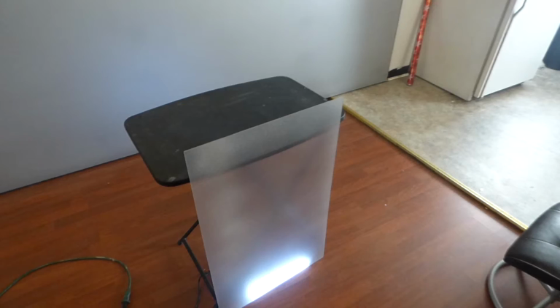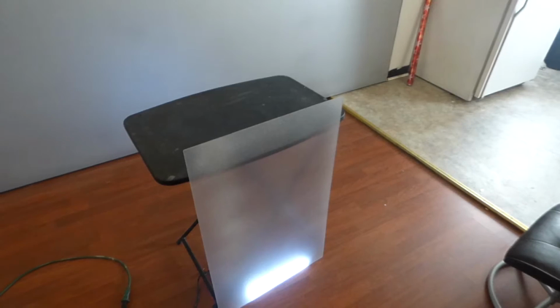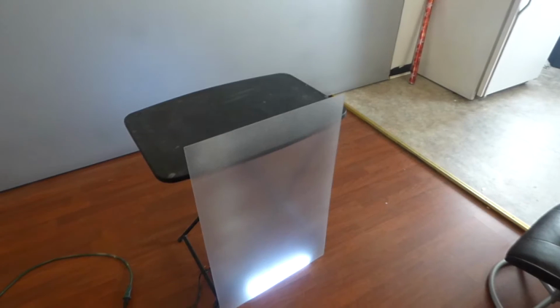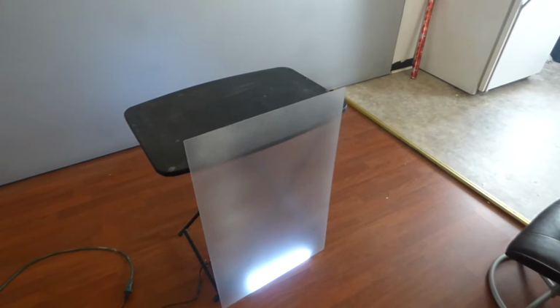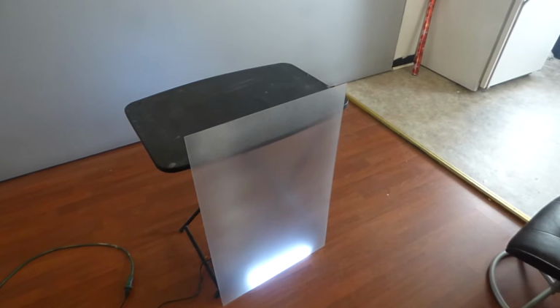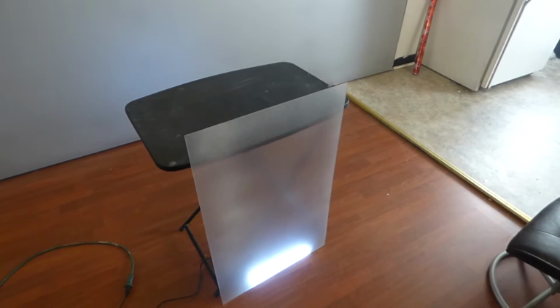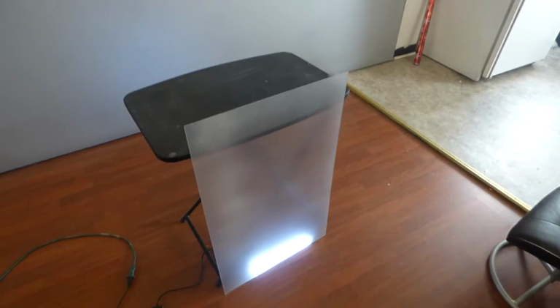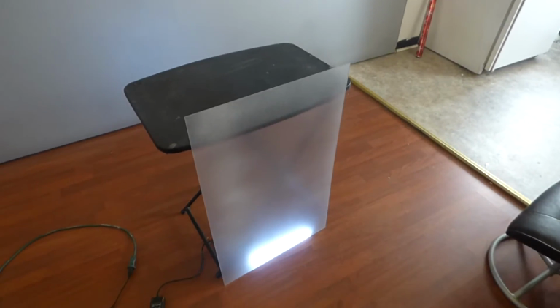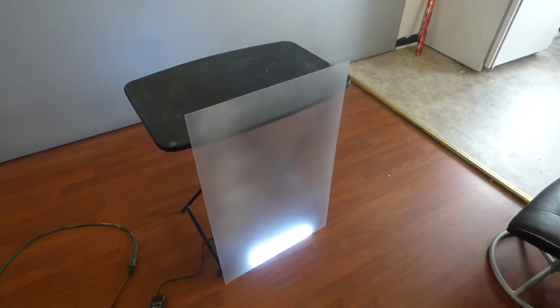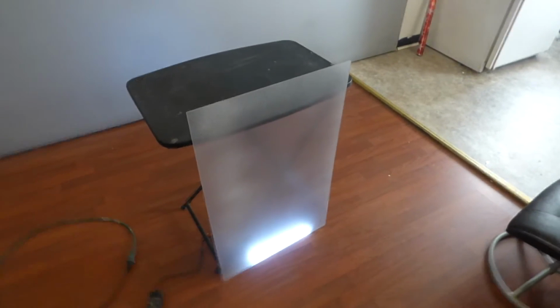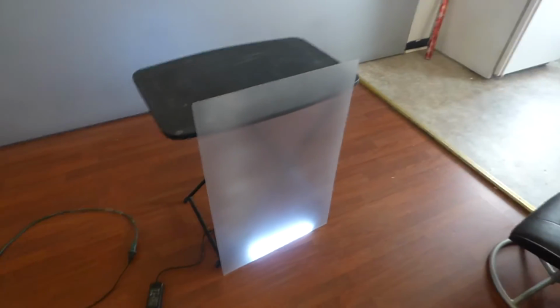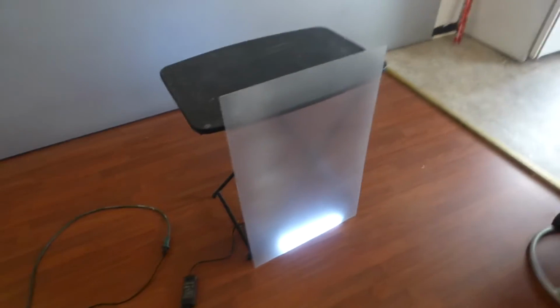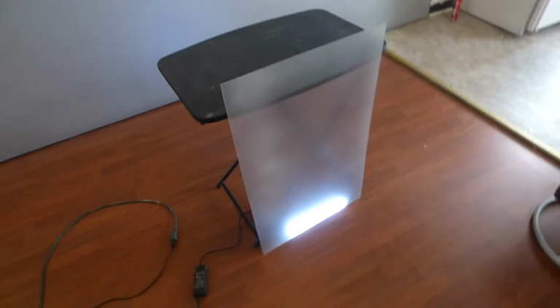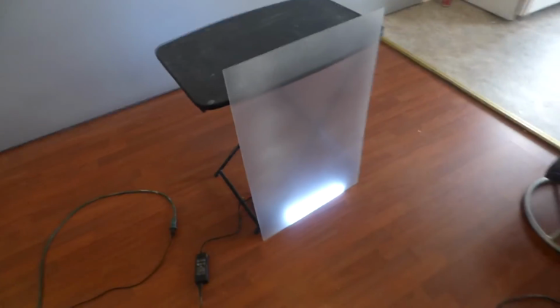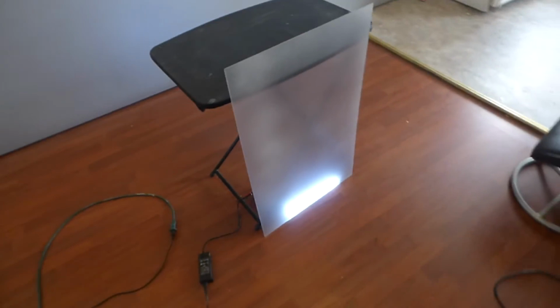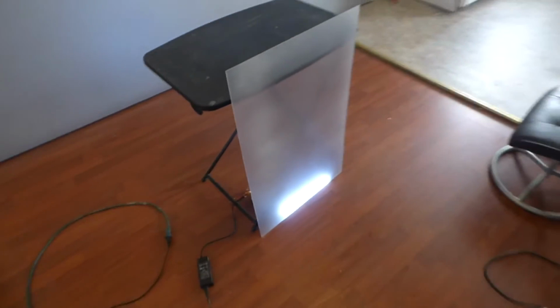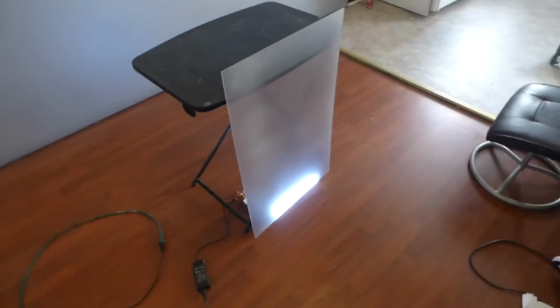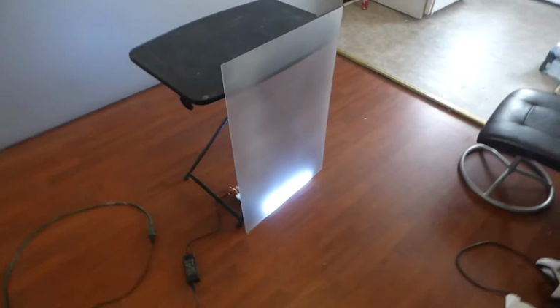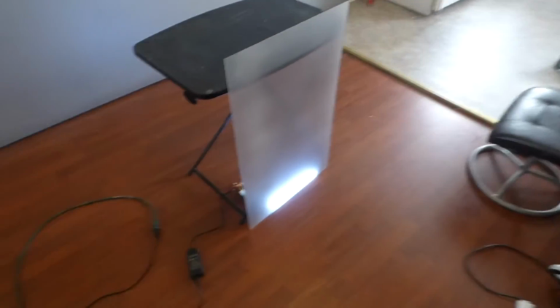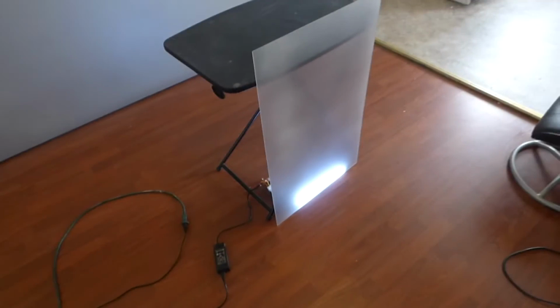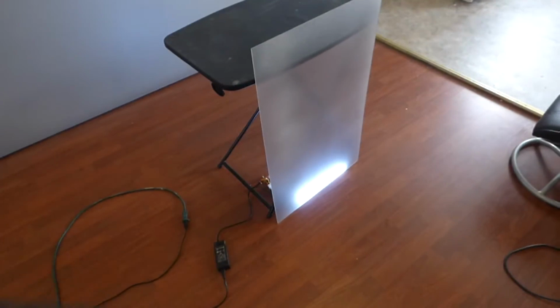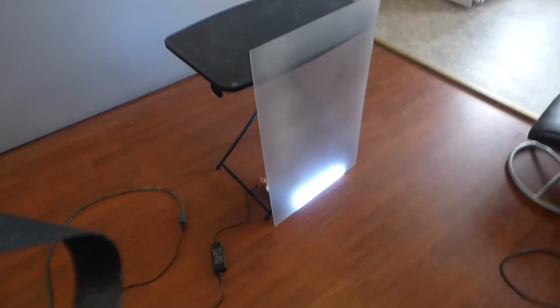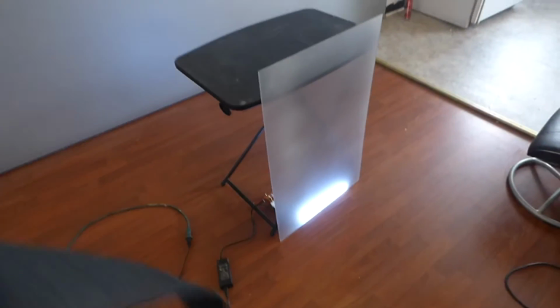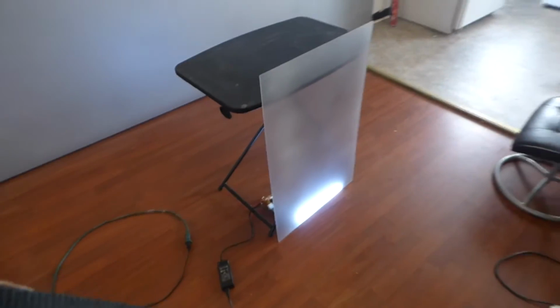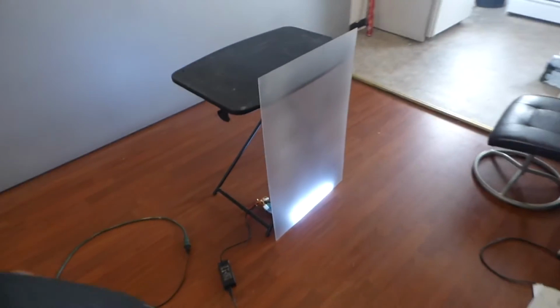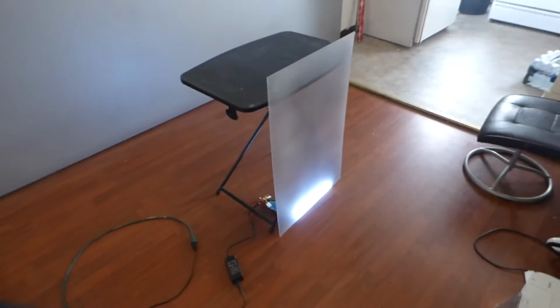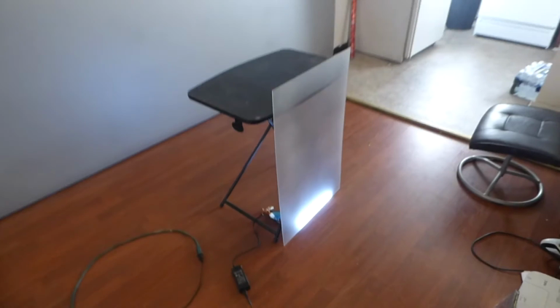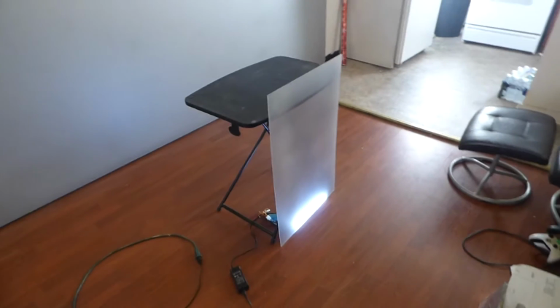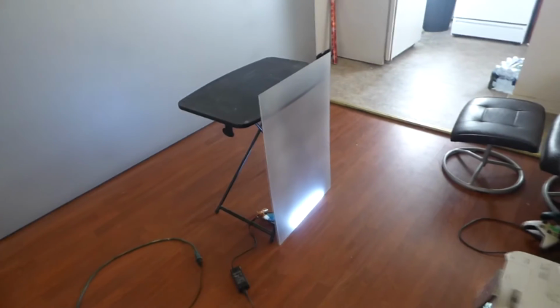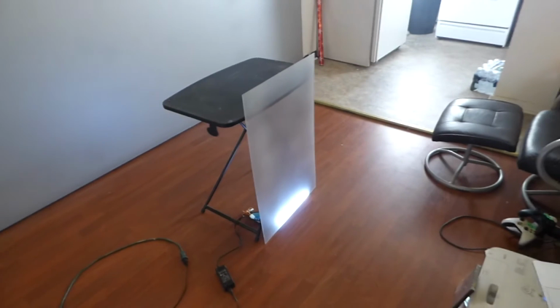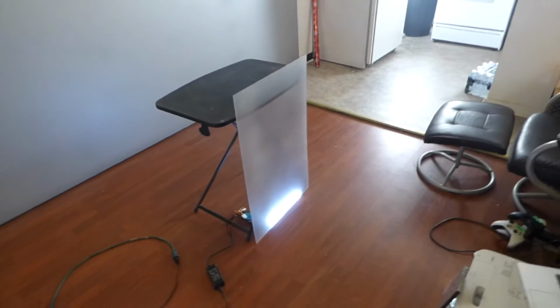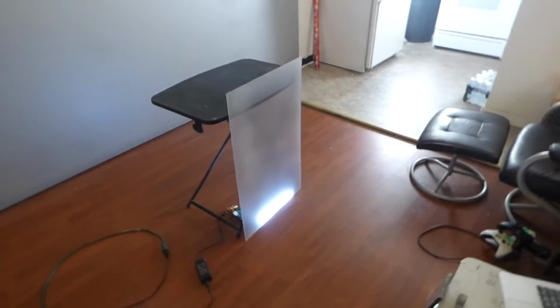How are you guys doing out there? My name is Kenneth Bird. I'm the creator of Crystal Edge Technology Projection Screens using Smart Technology Gain.